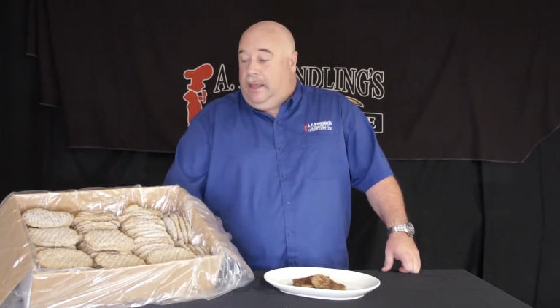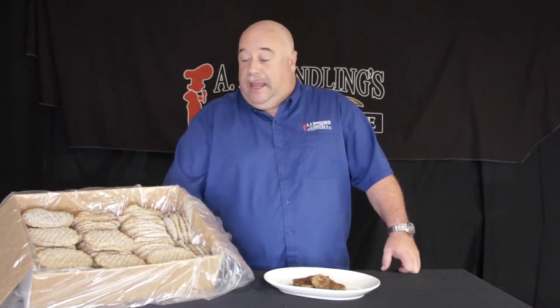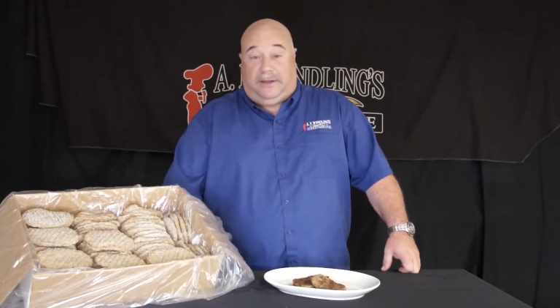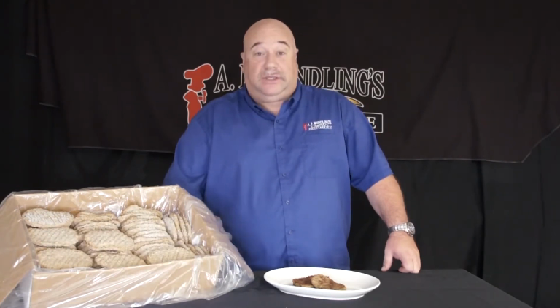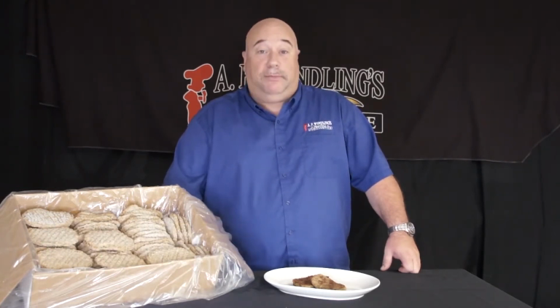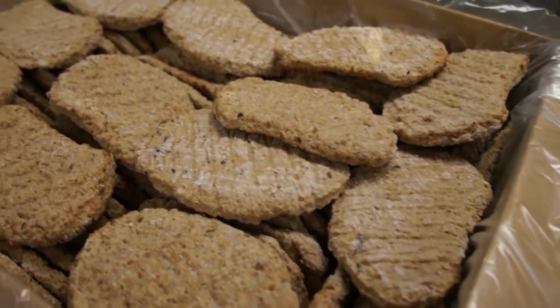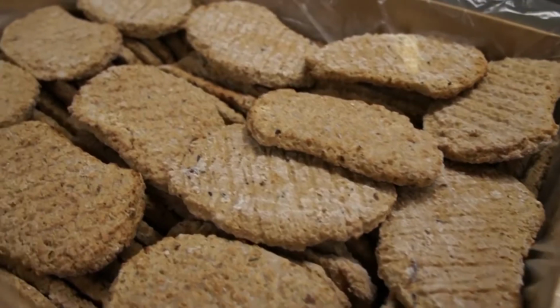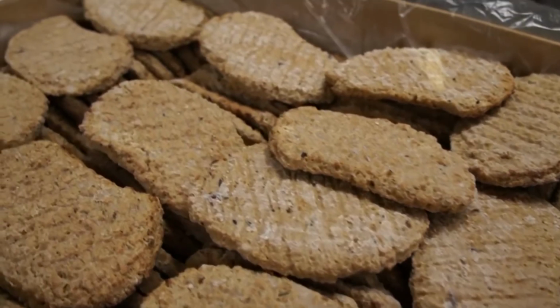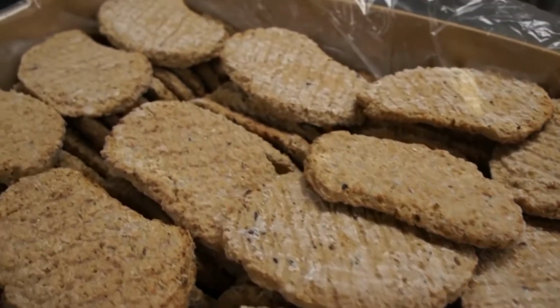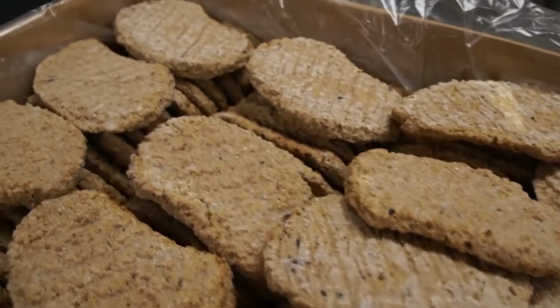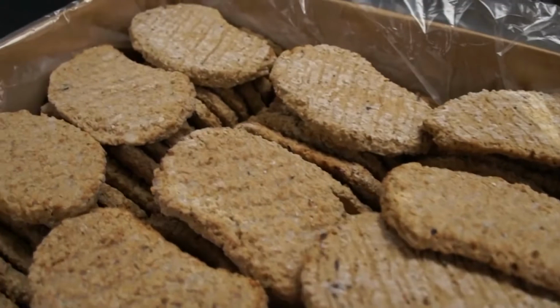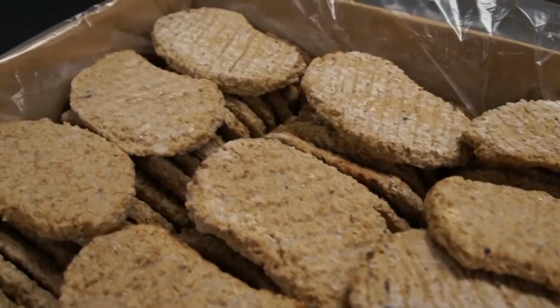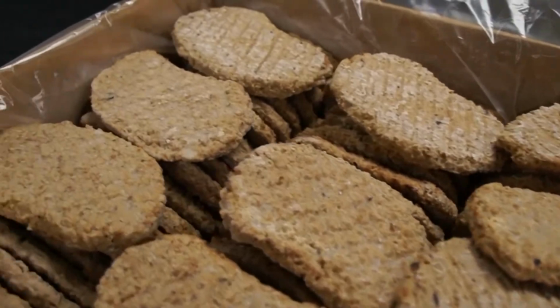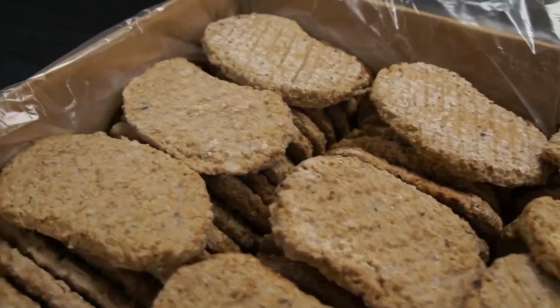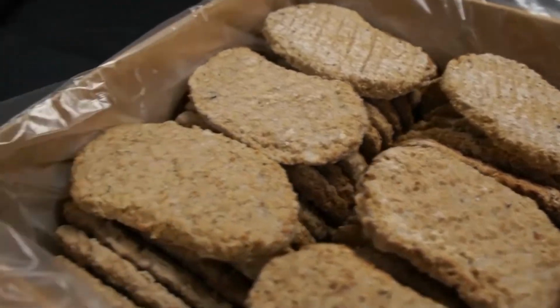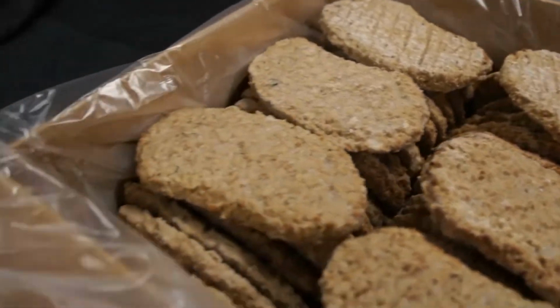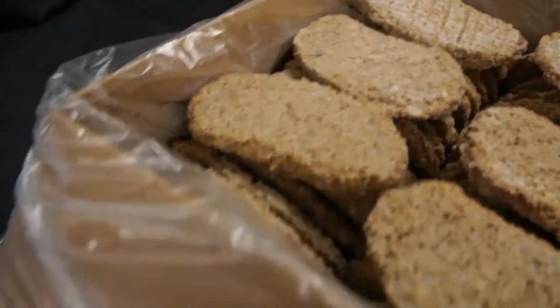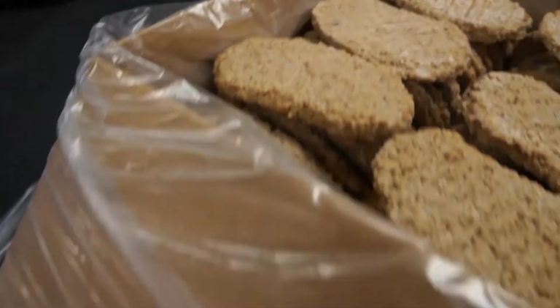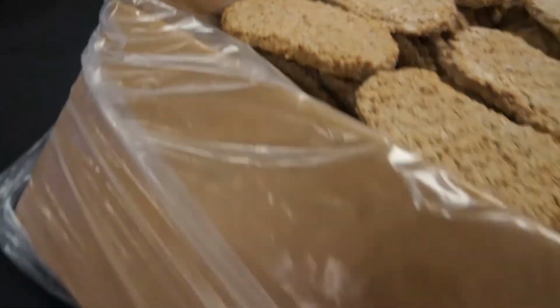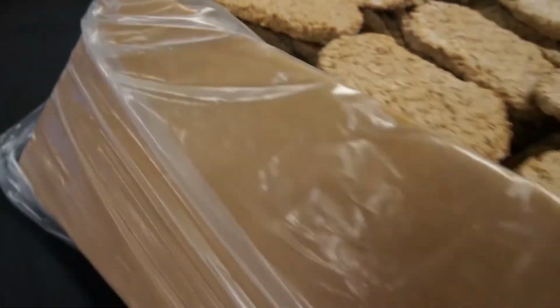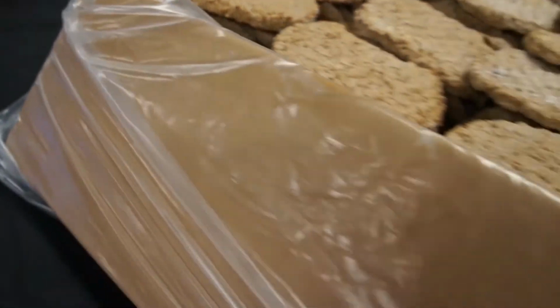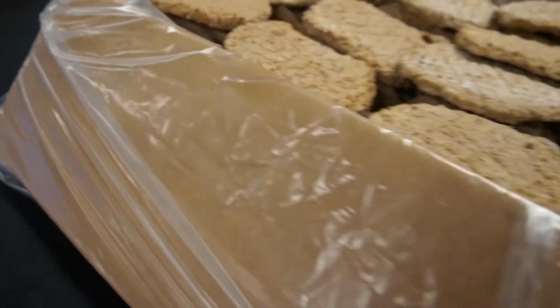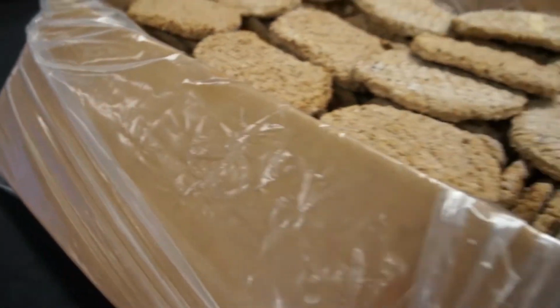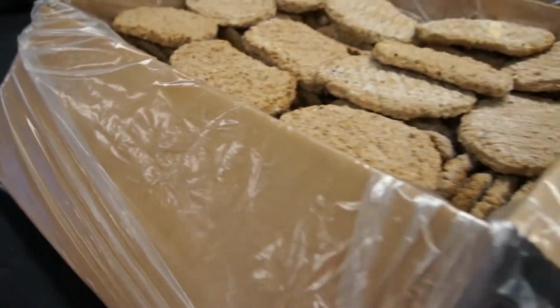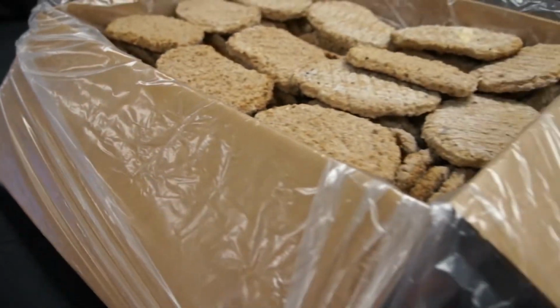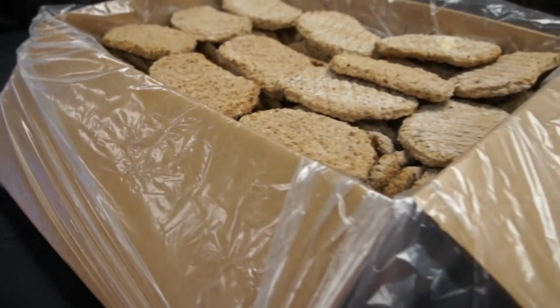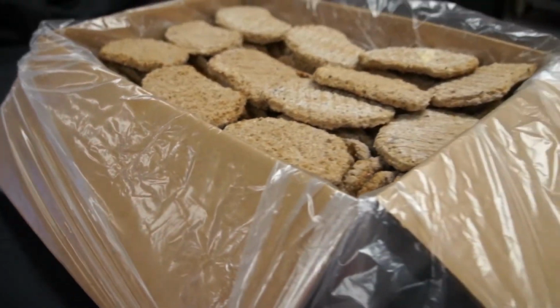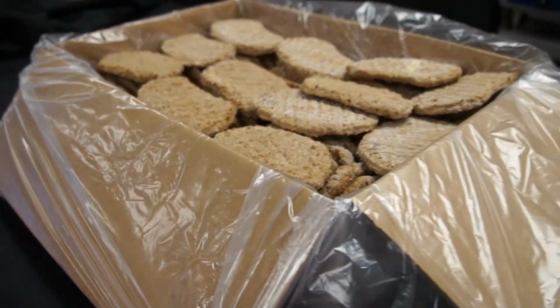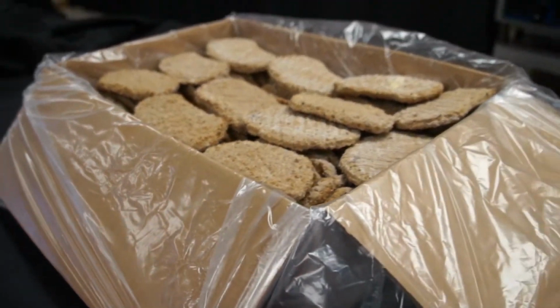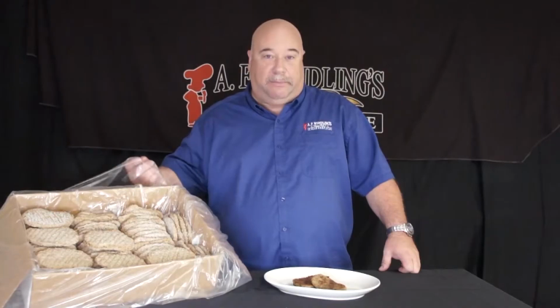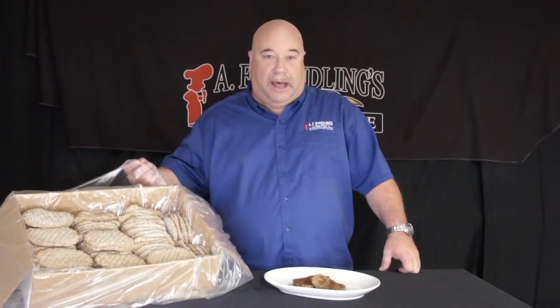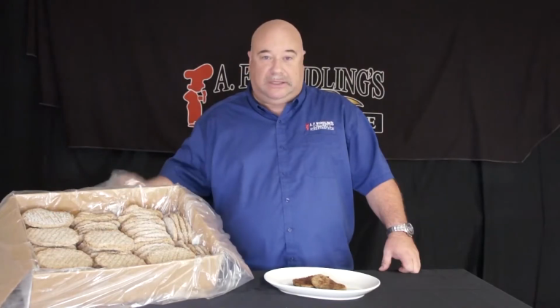It does come to you frozen. It is packed 8 three-ounce patties in a box. It is a lined box.